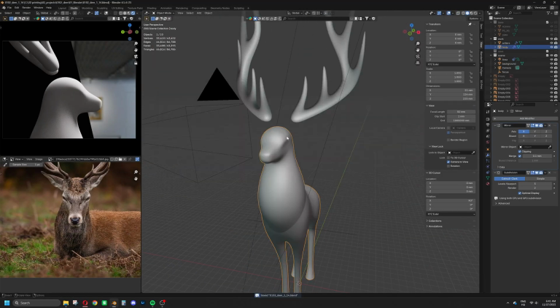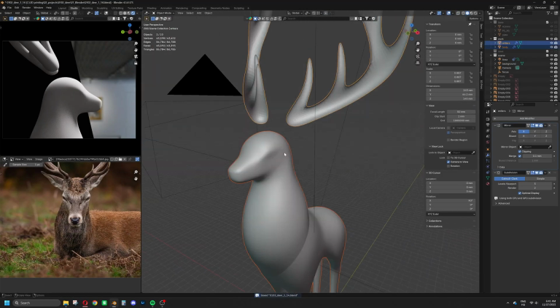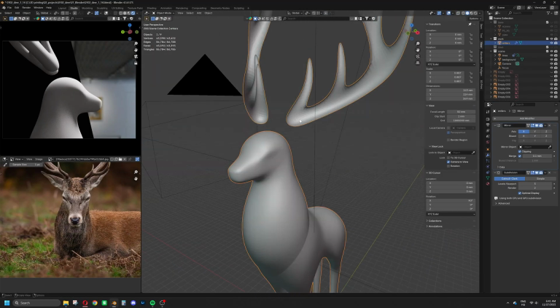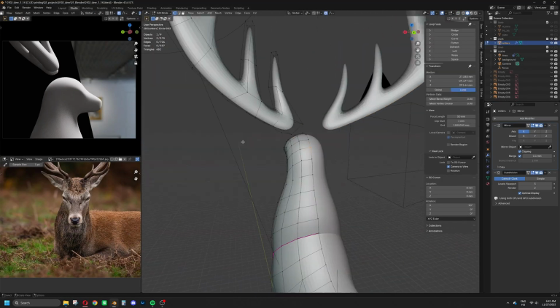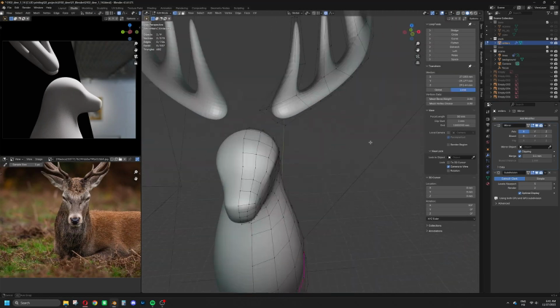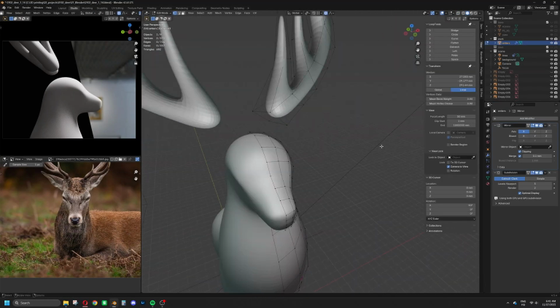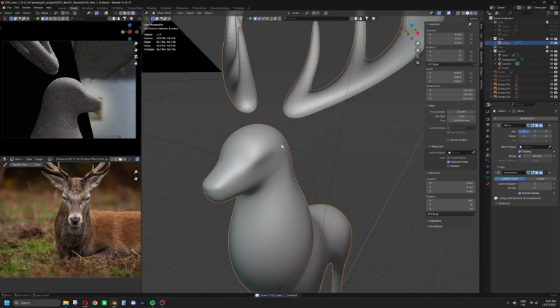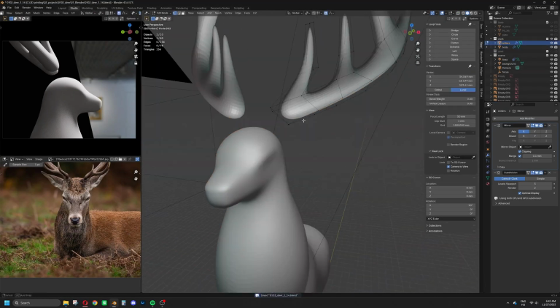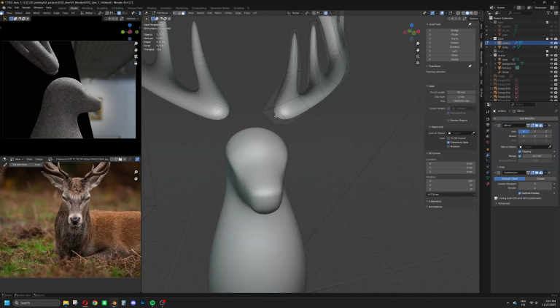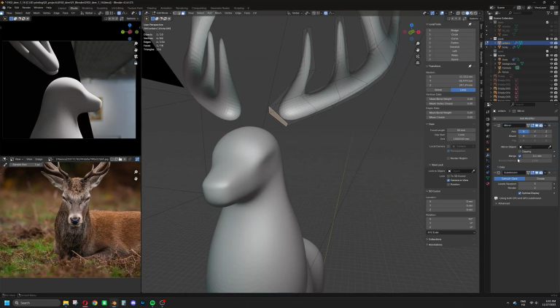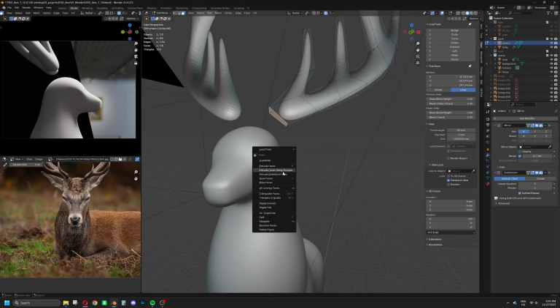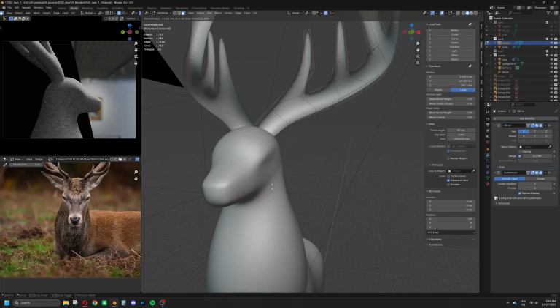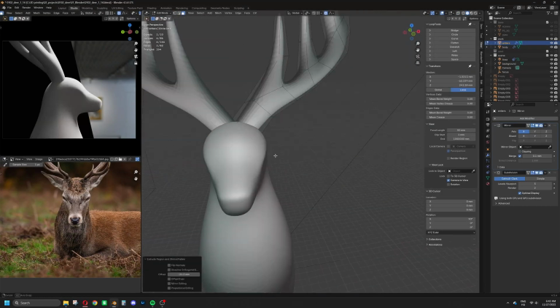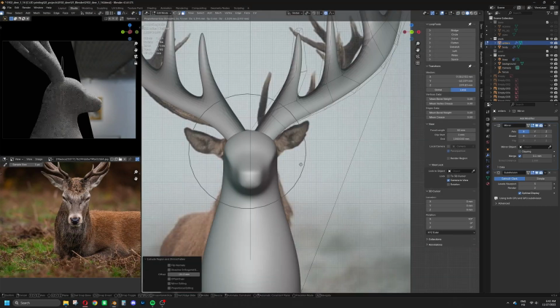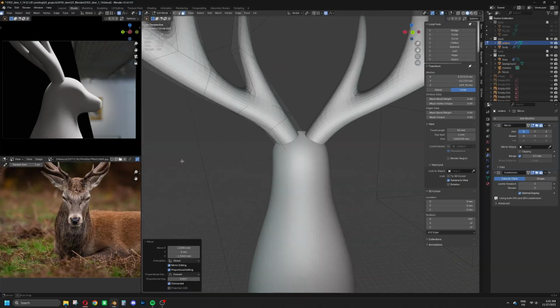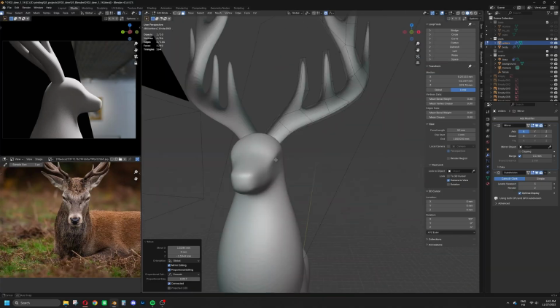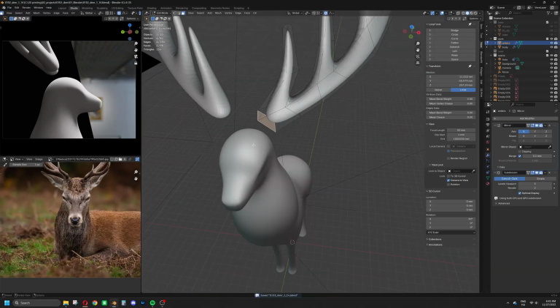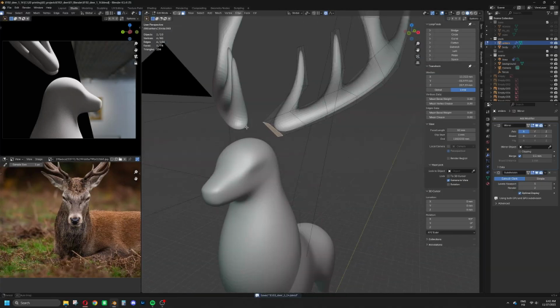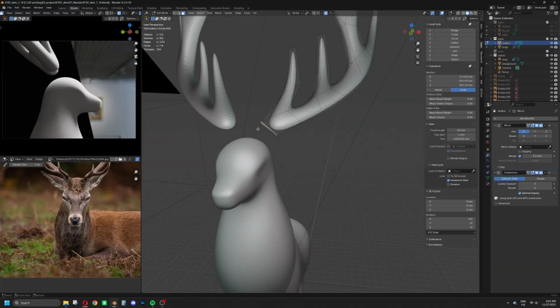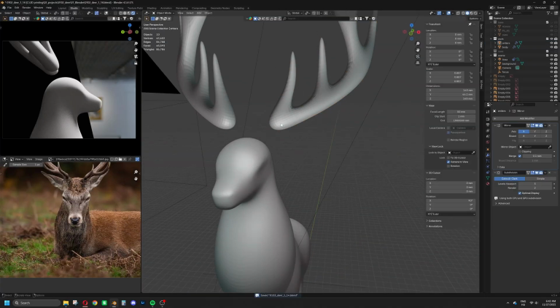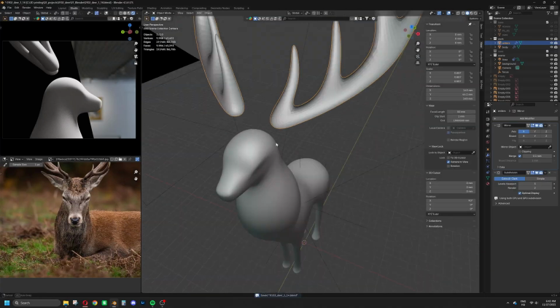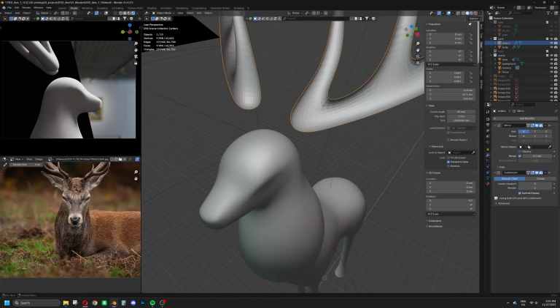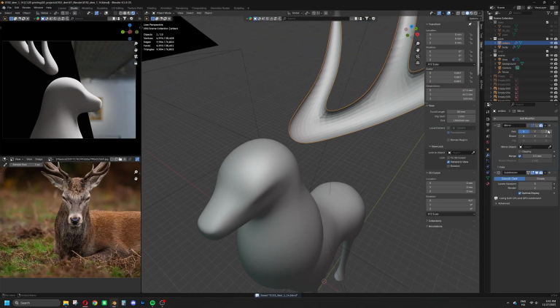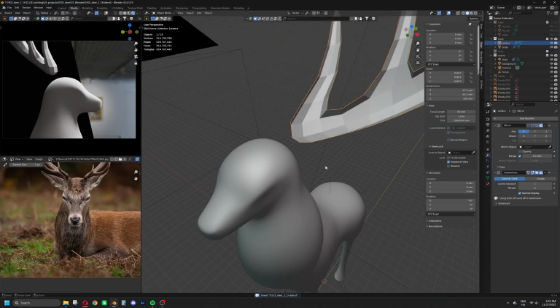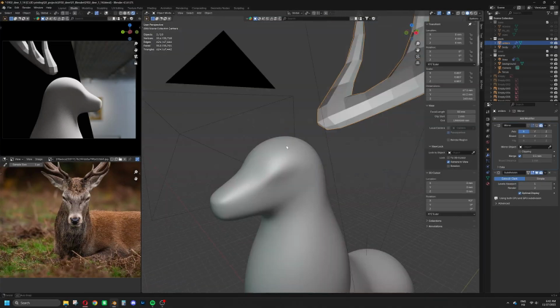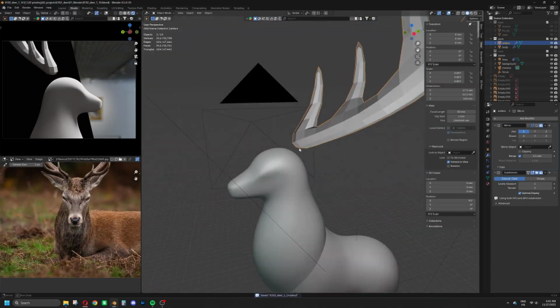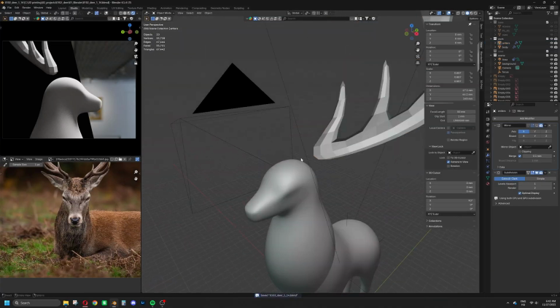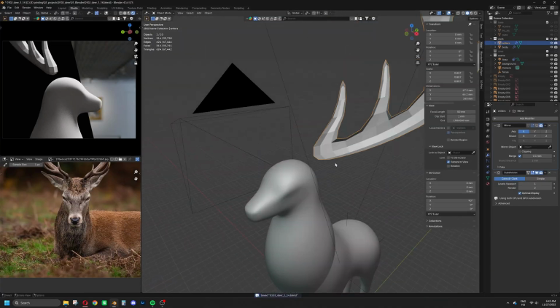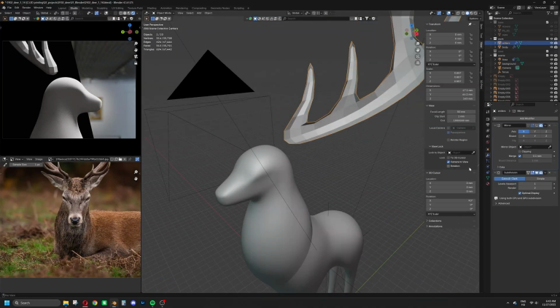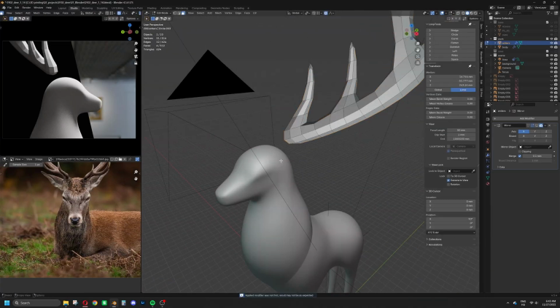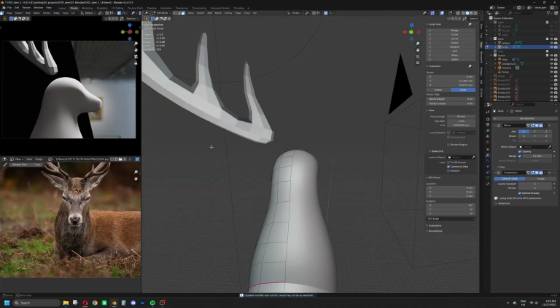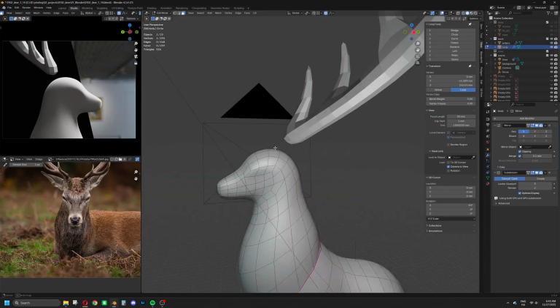There is a strong mismatch between the head and the antlers, so I have to spend some time to join them smoothly.